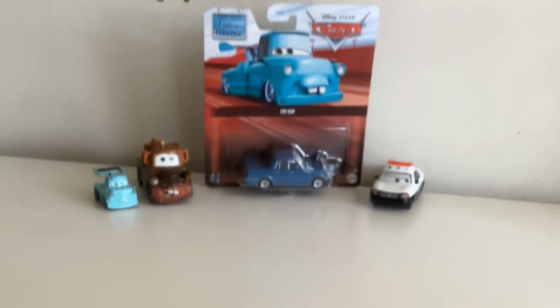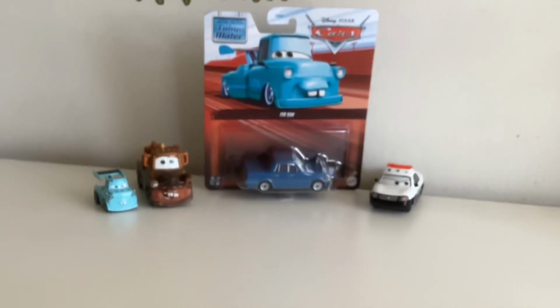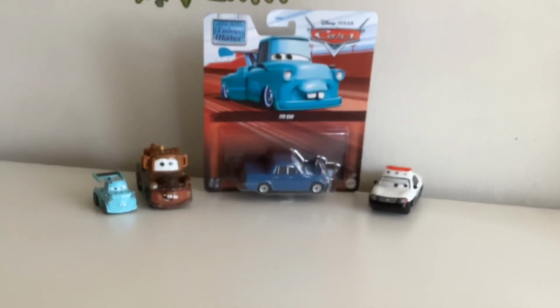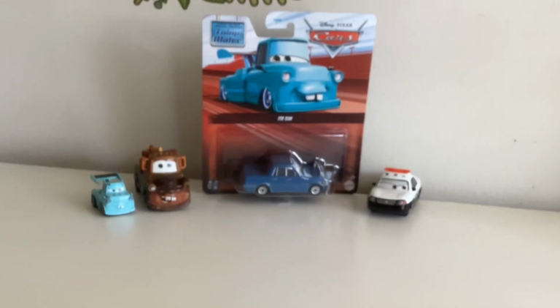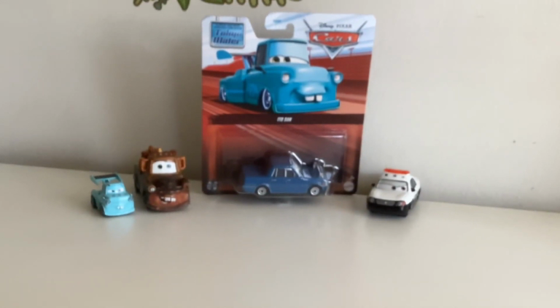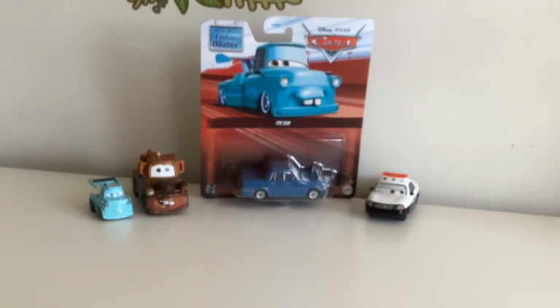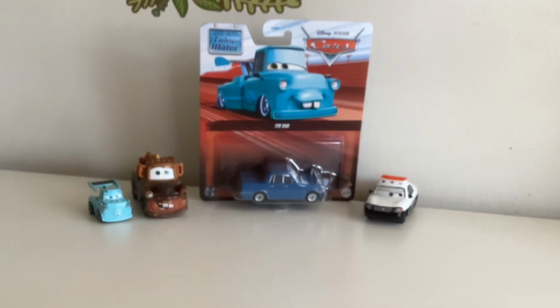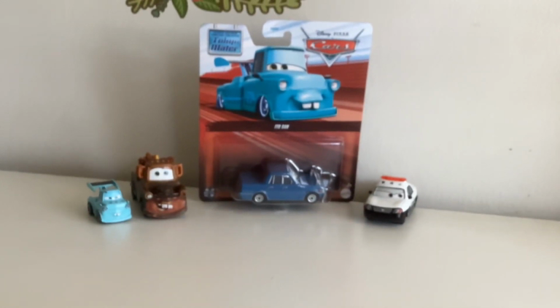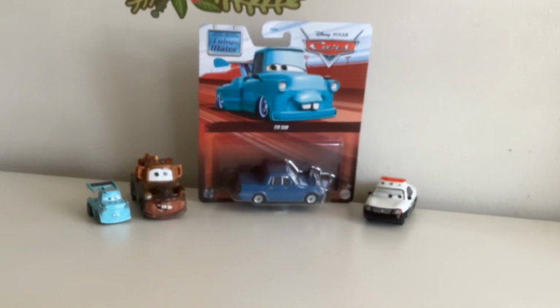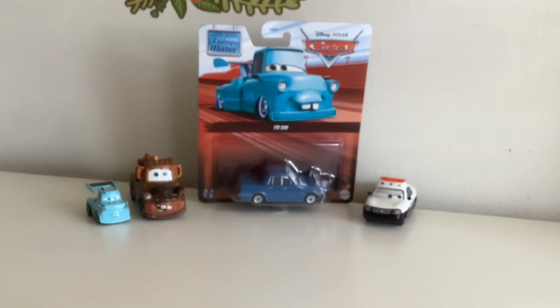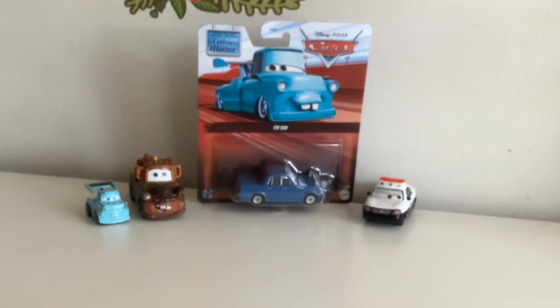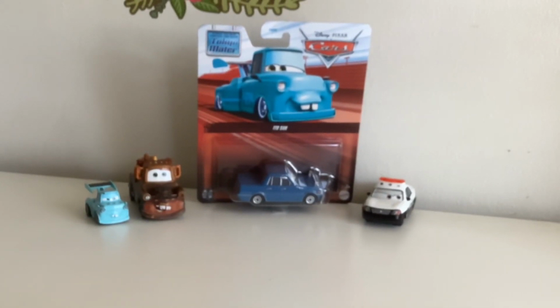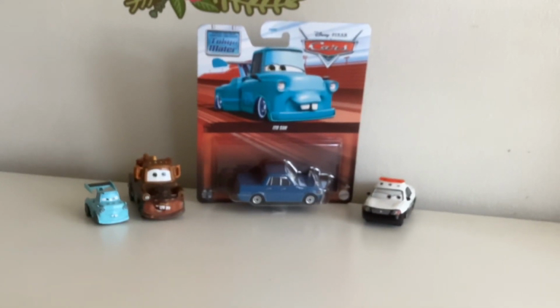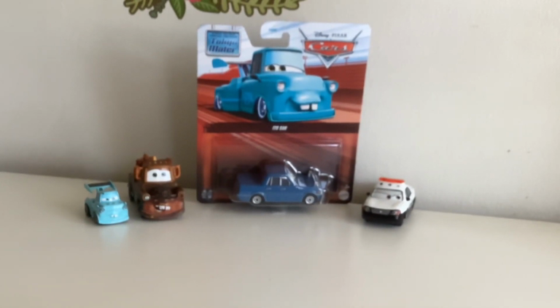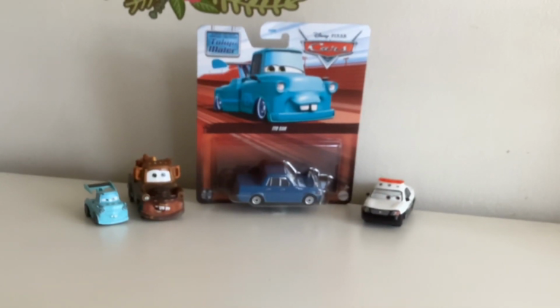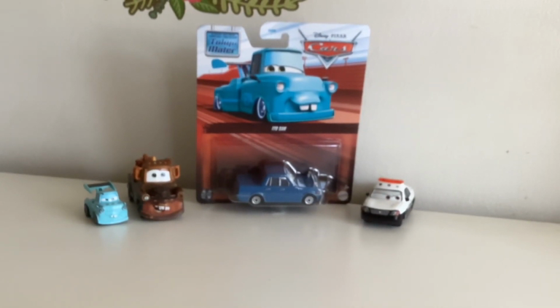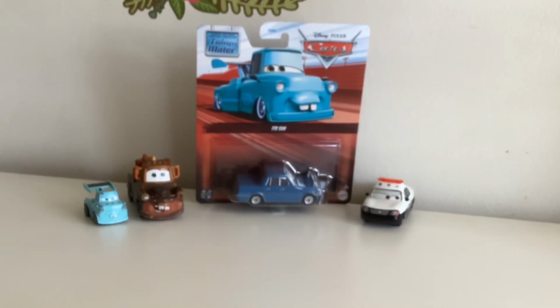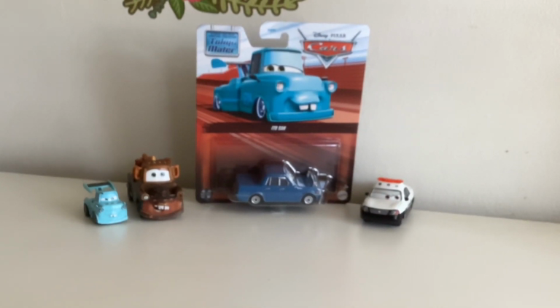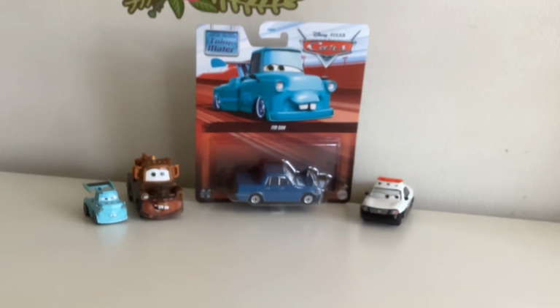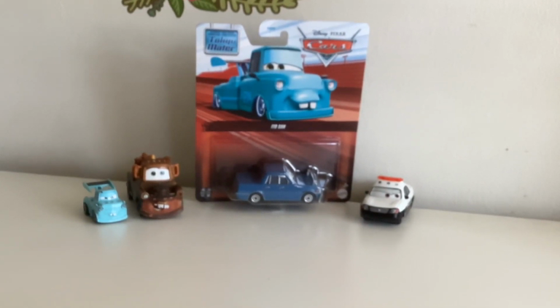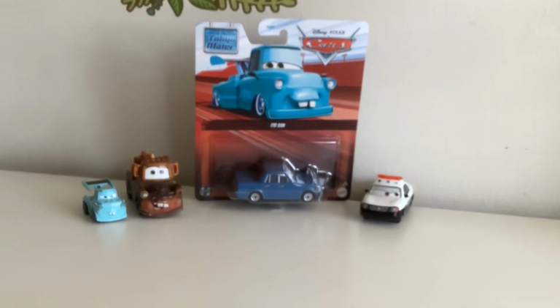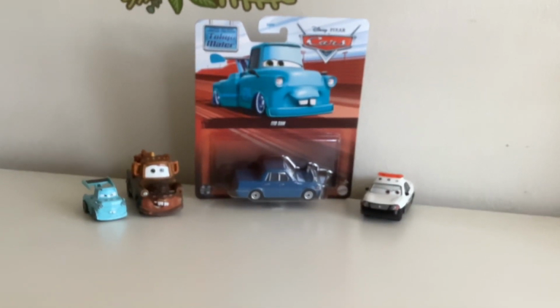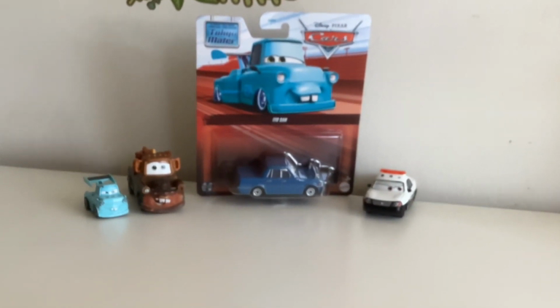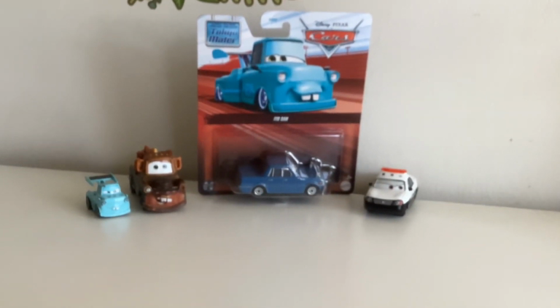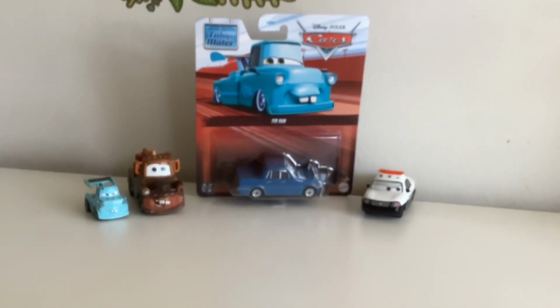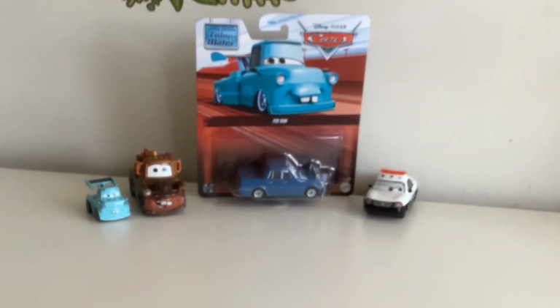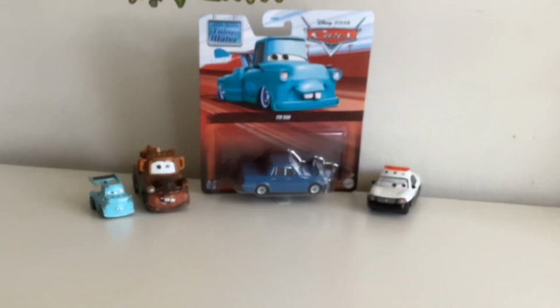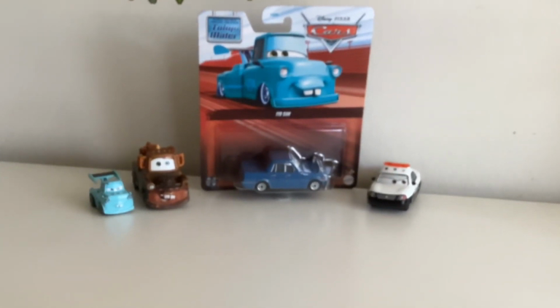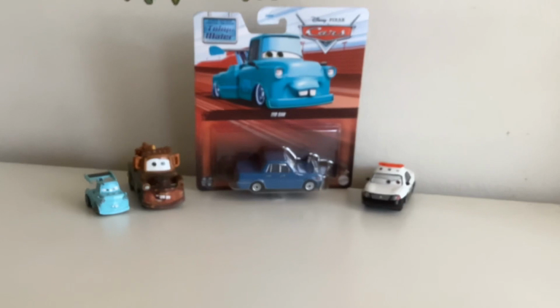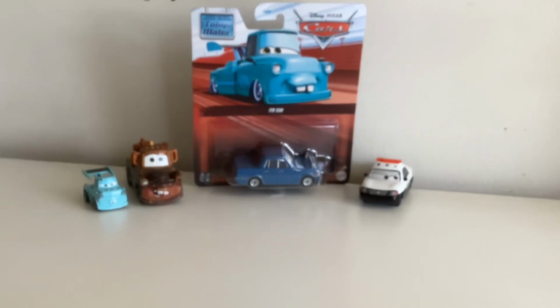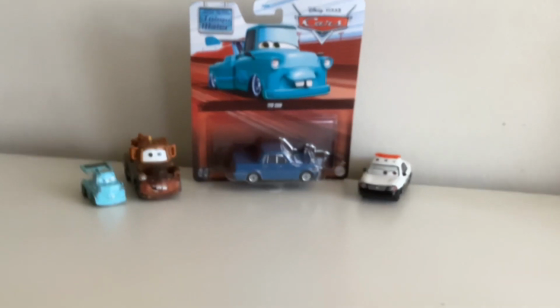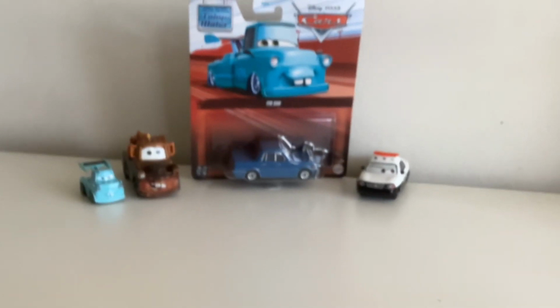Hello! Welcome to Cars Weekend, and today we will be reviewing Ido San from Tokyo Mater.